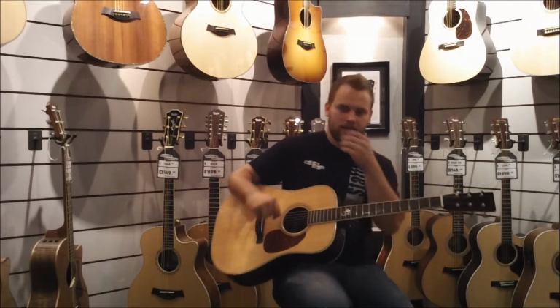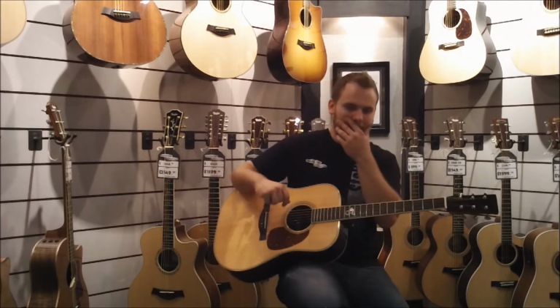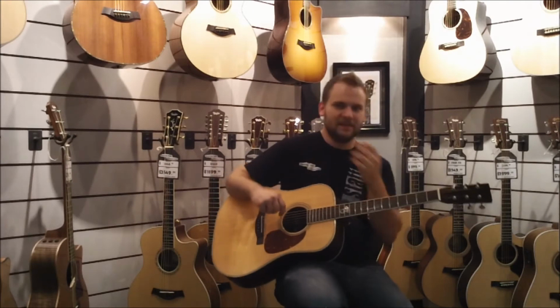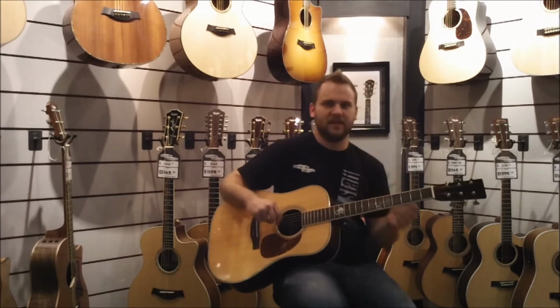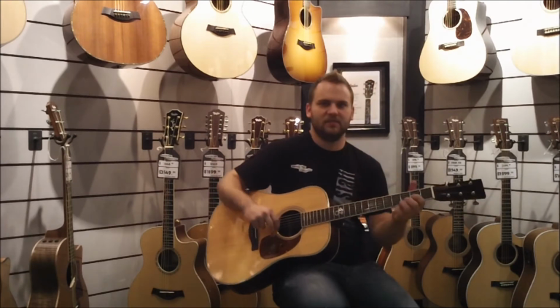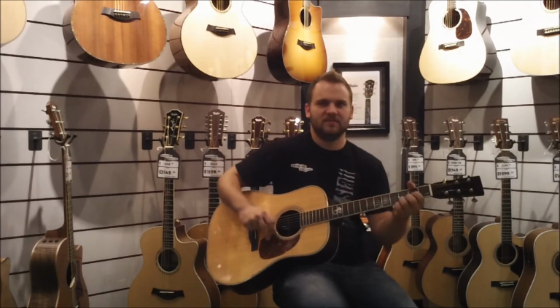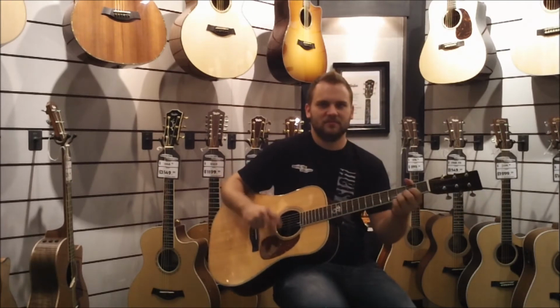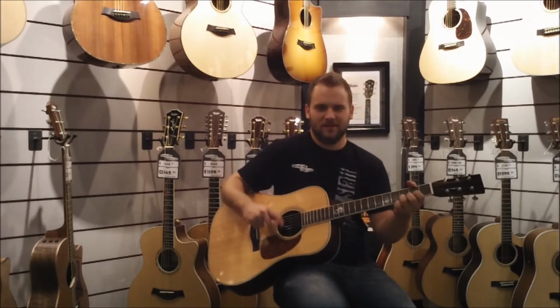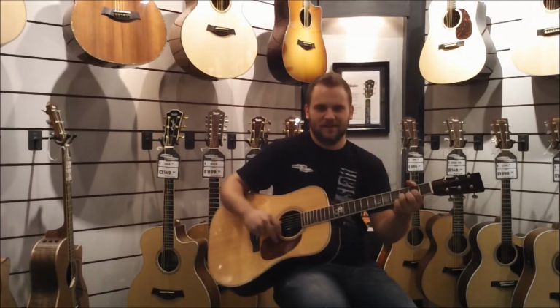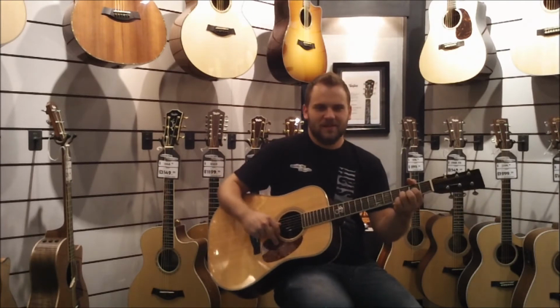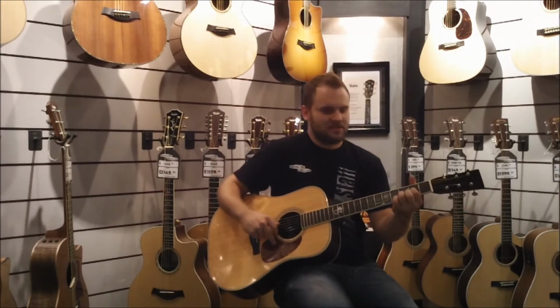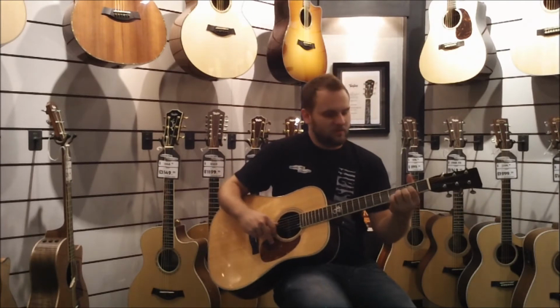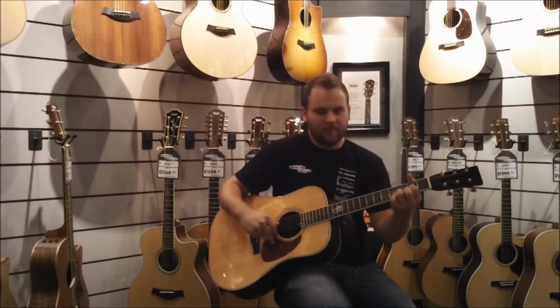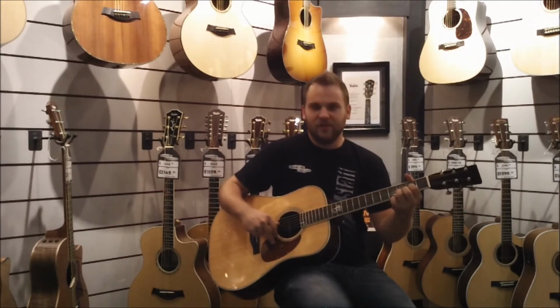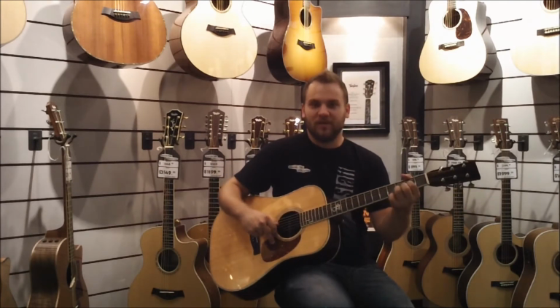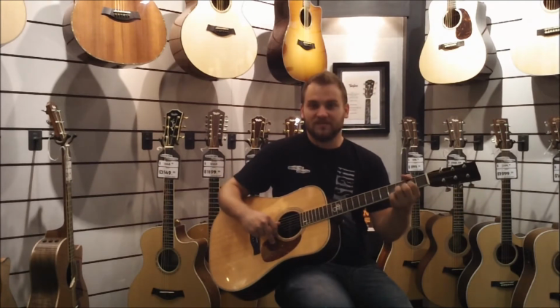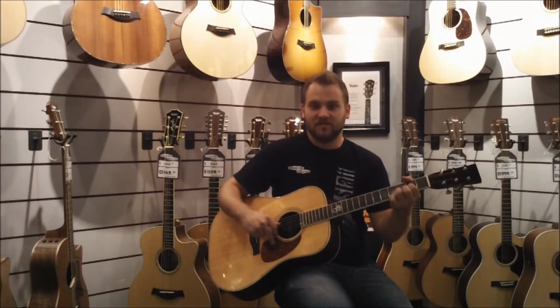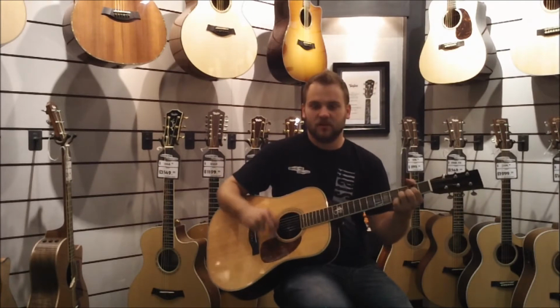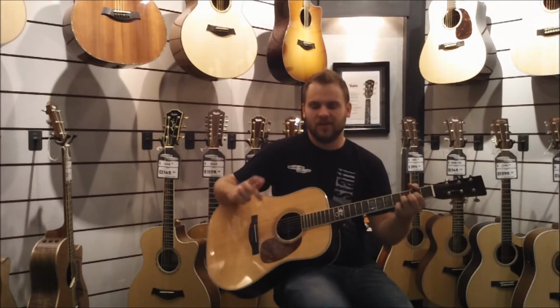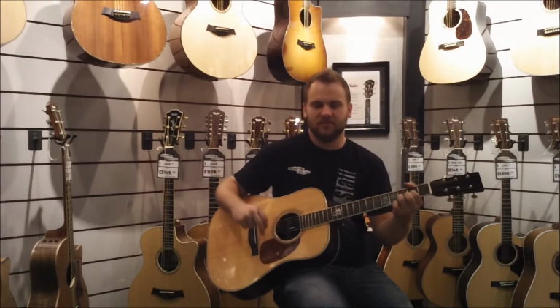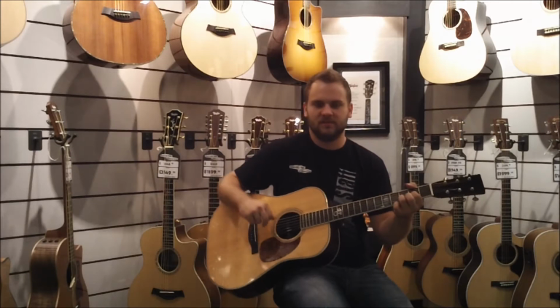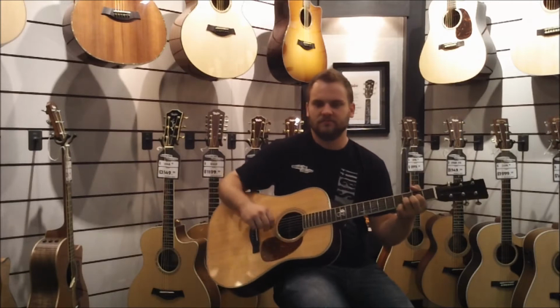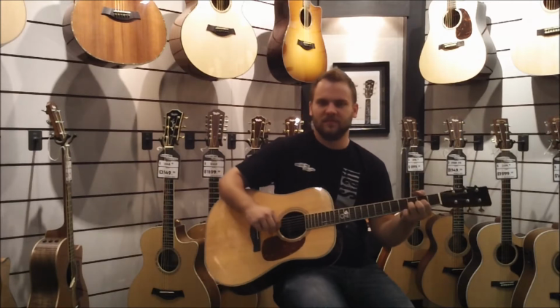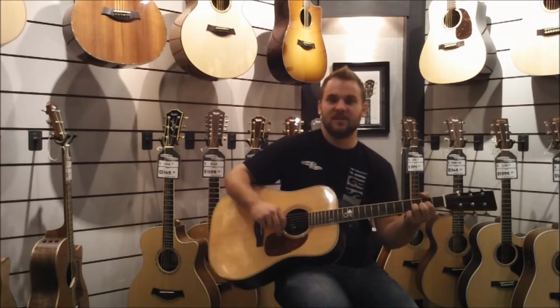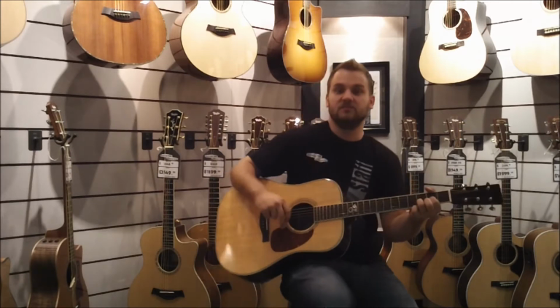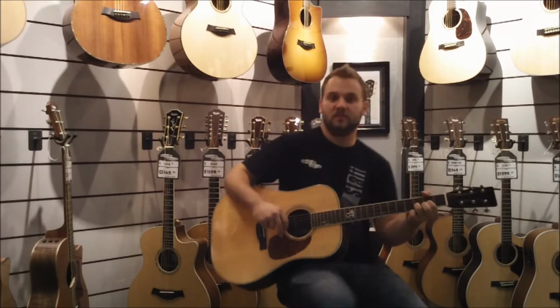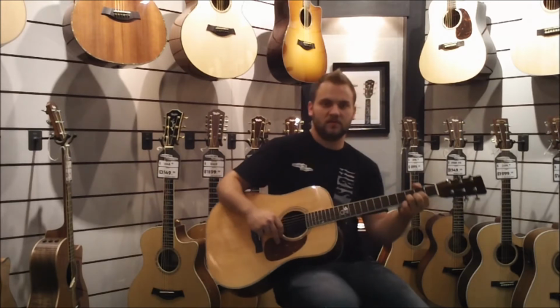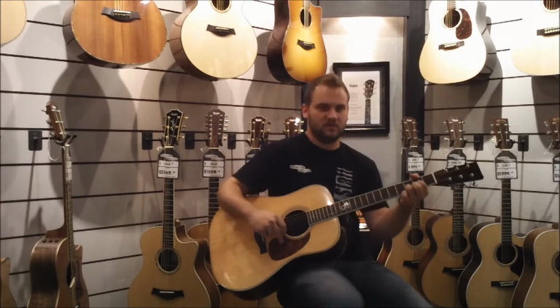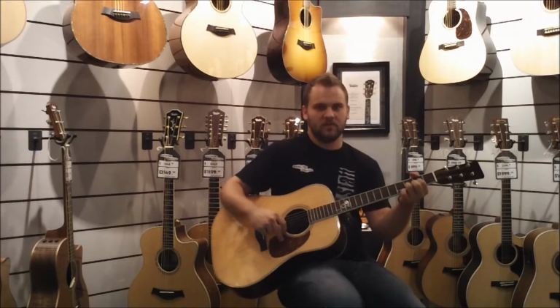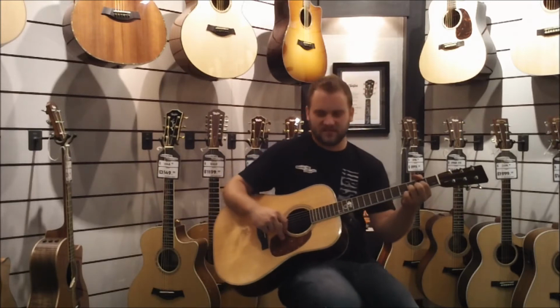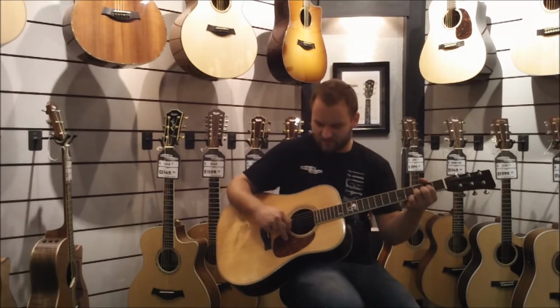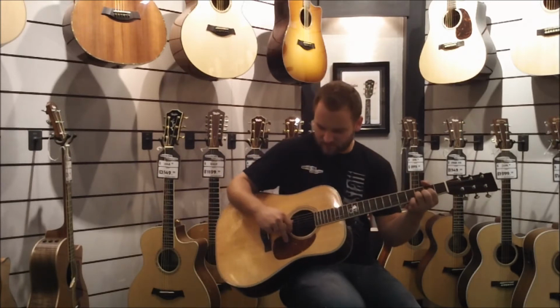I tend to like to play some fingerpicking styles, so I'm going to play a couple different styles of music on here so you can hear what it sounds like.